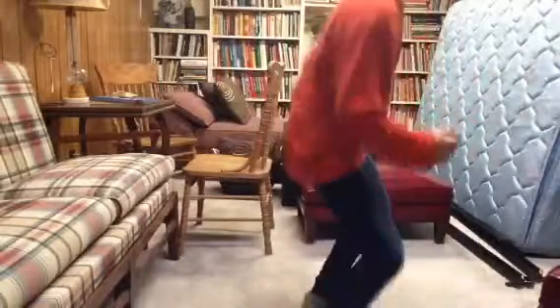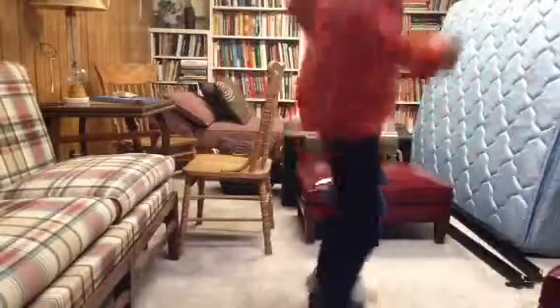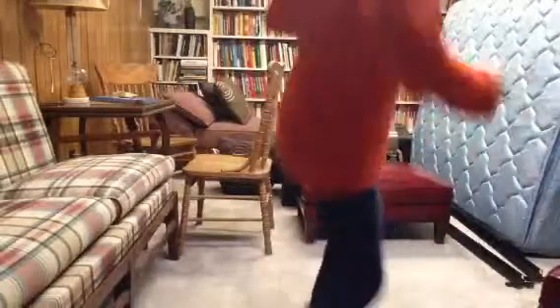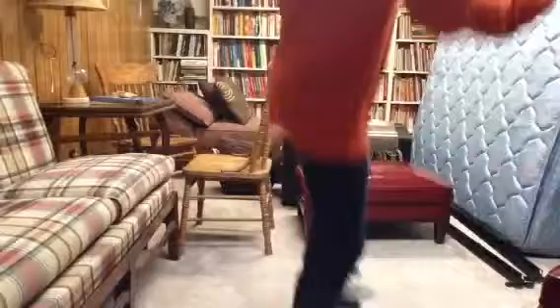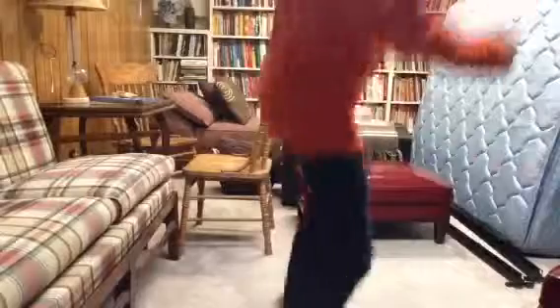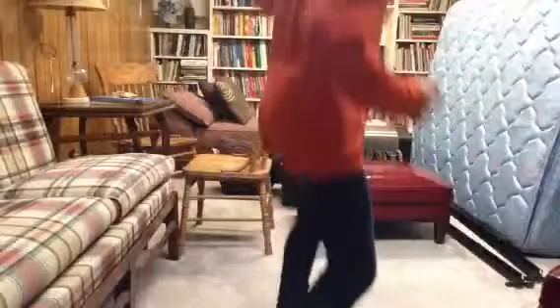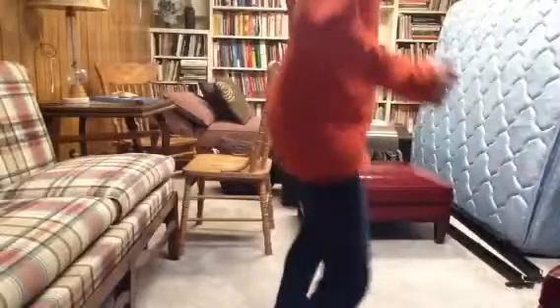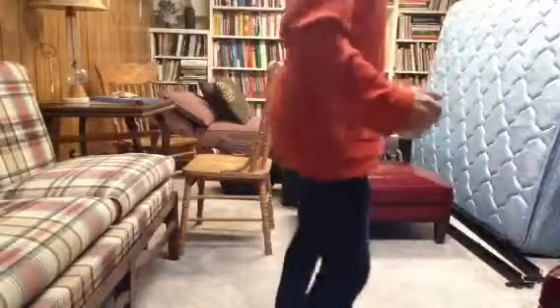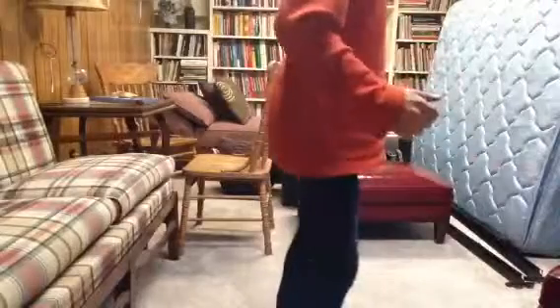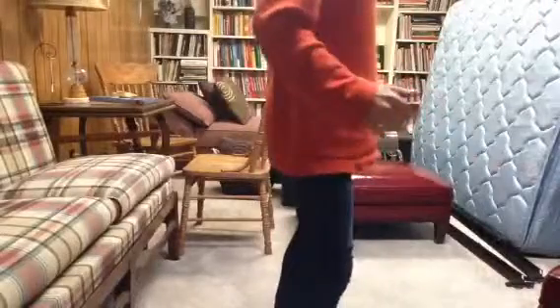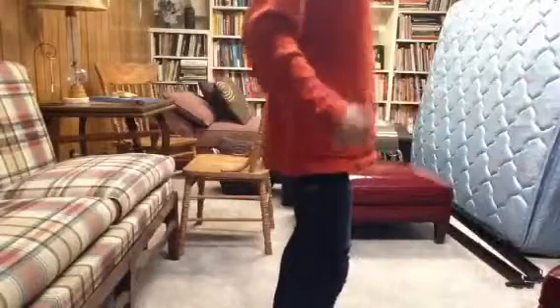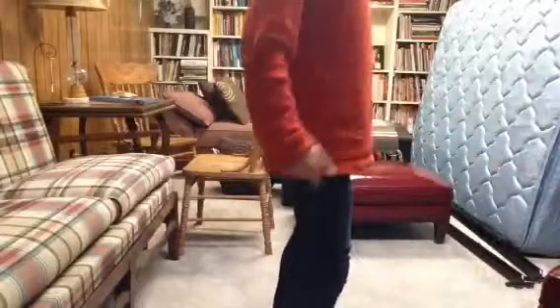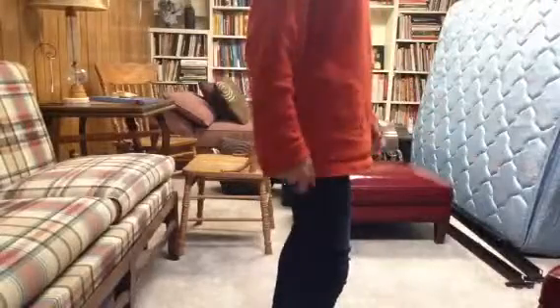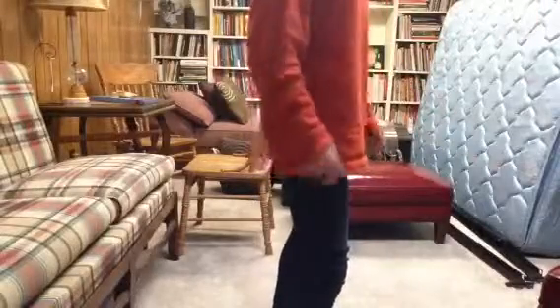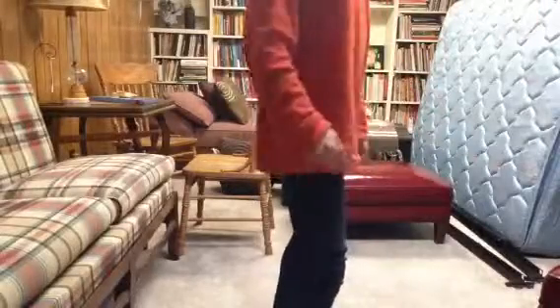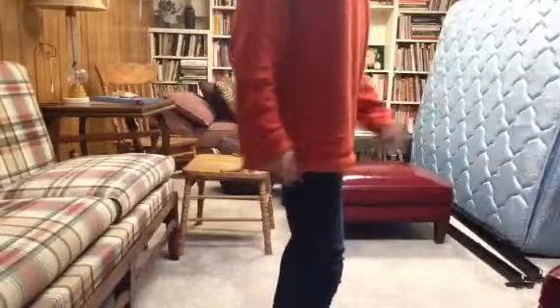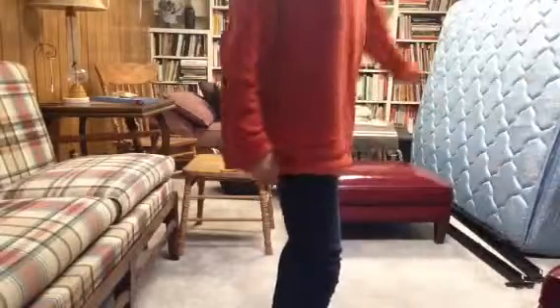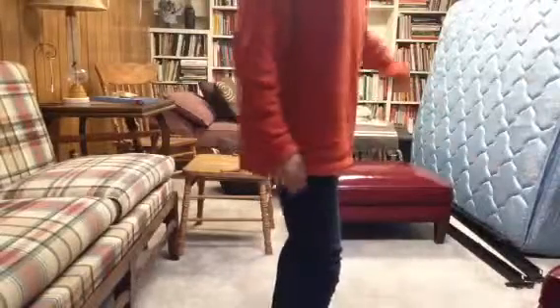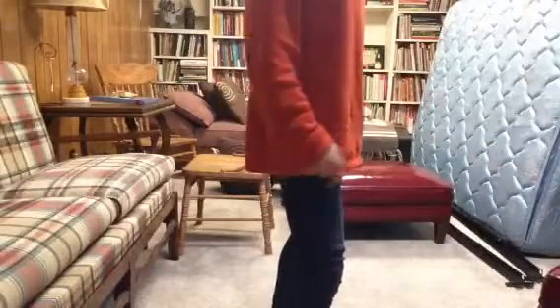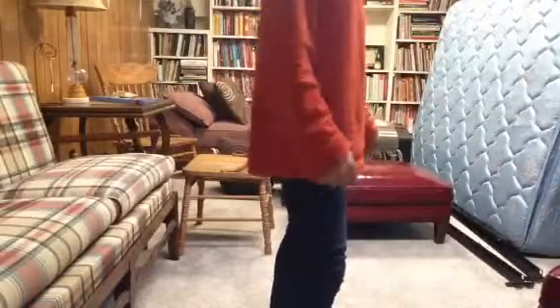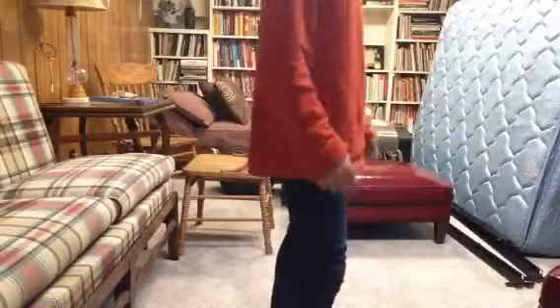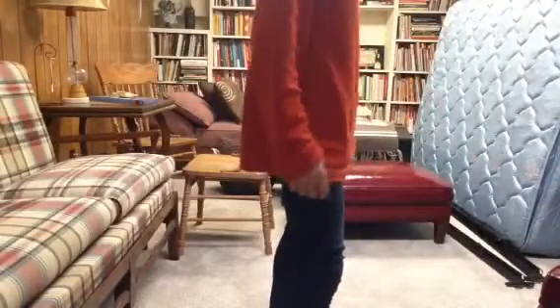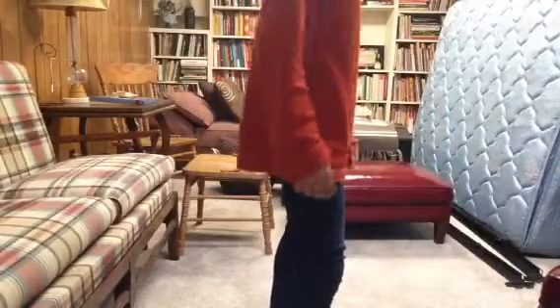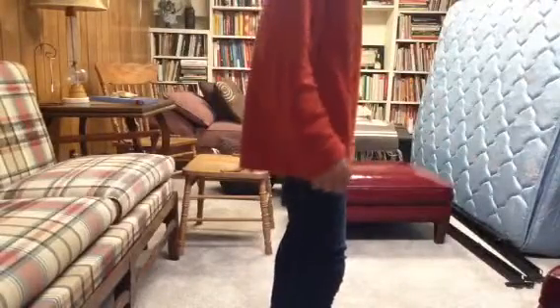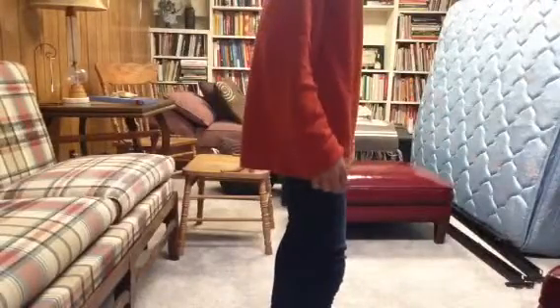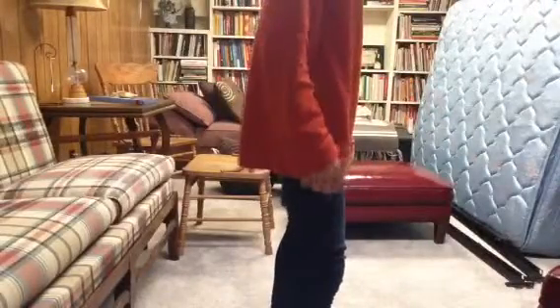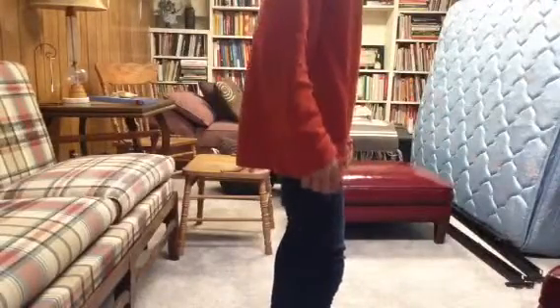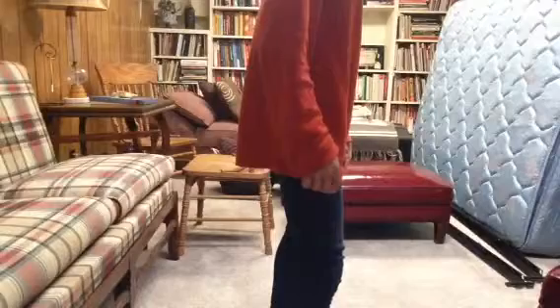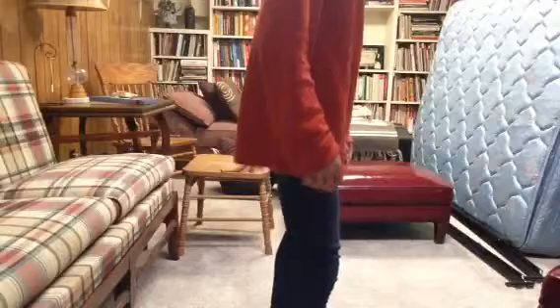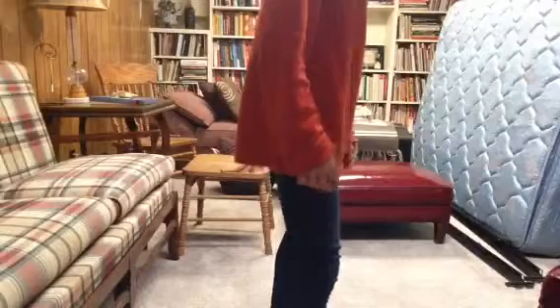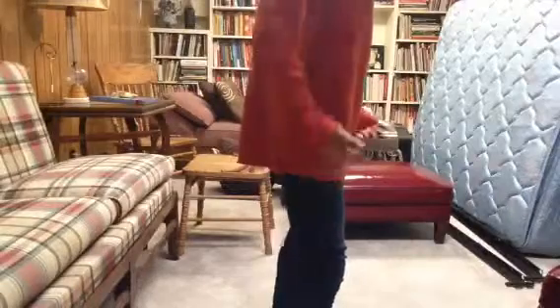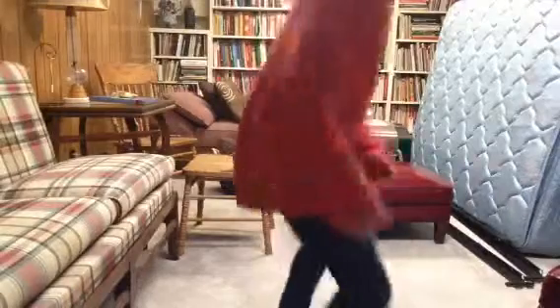All right, now we're going to try to do all of that but go on the bed. So yeah, we're going to go on the bed — let's do it!